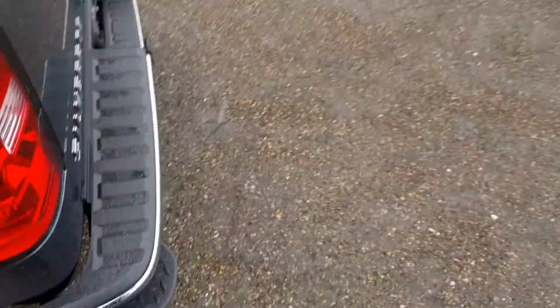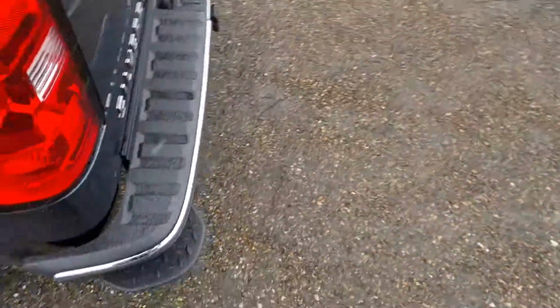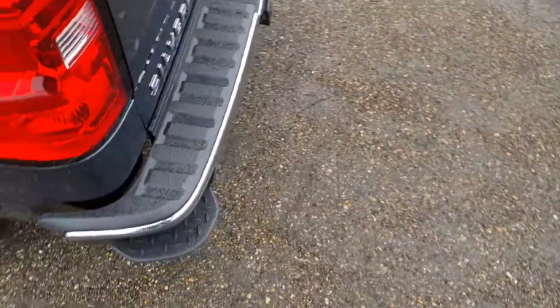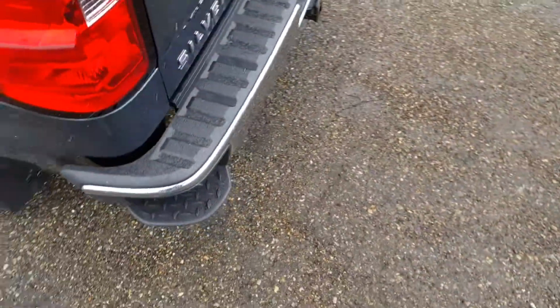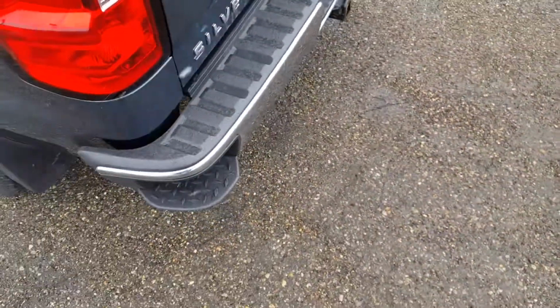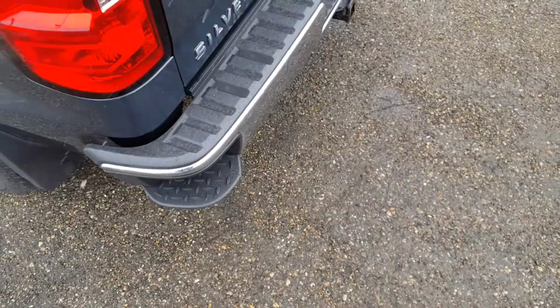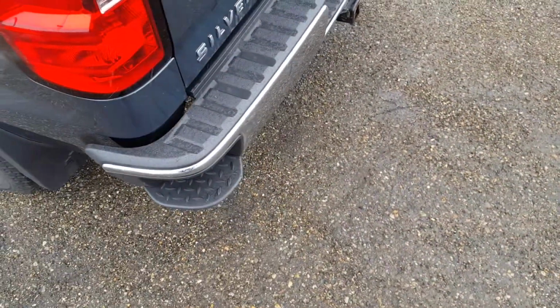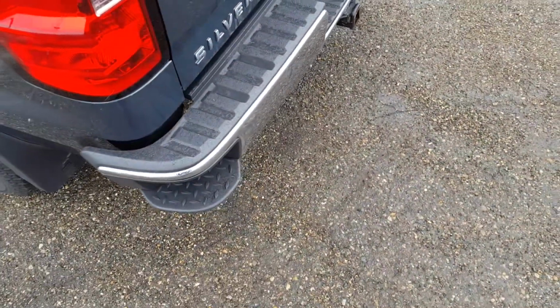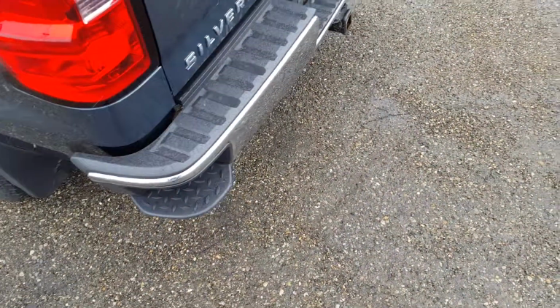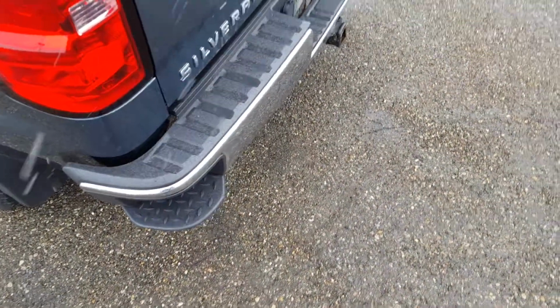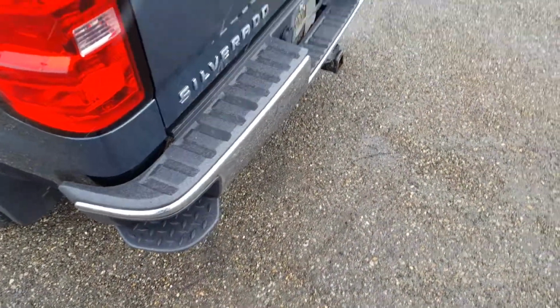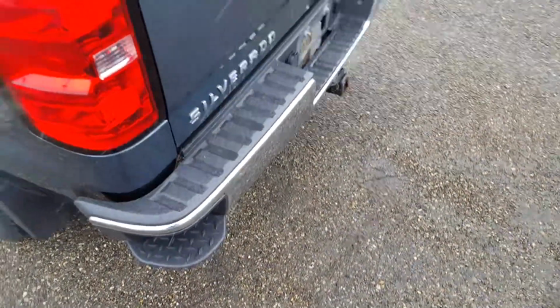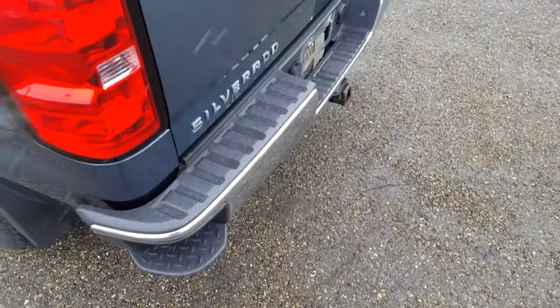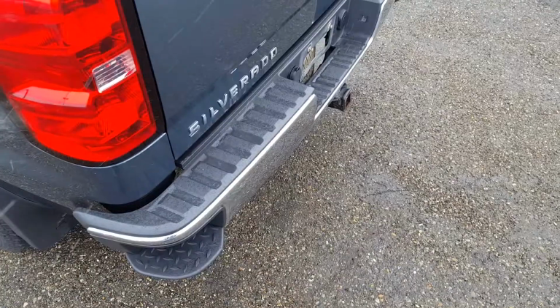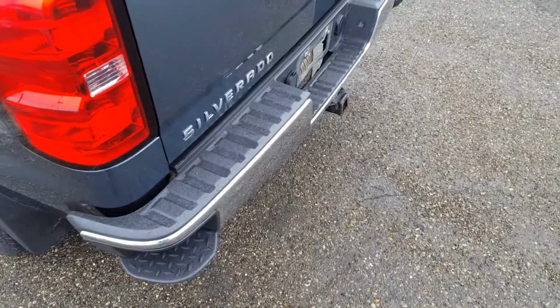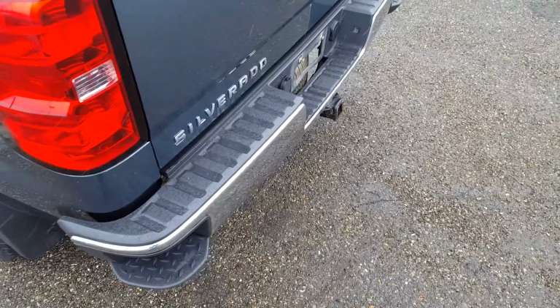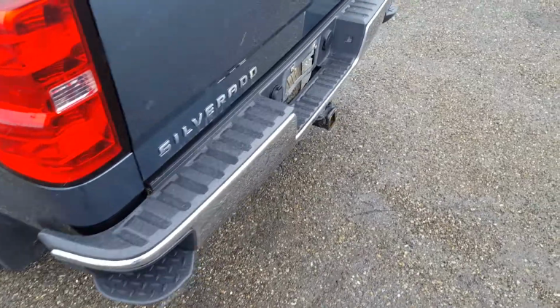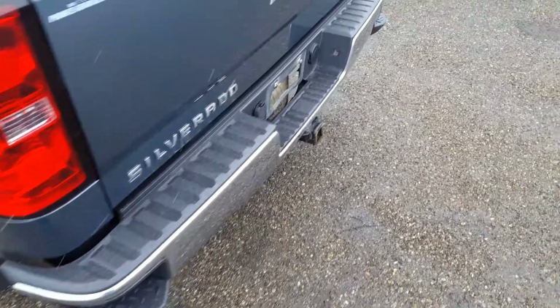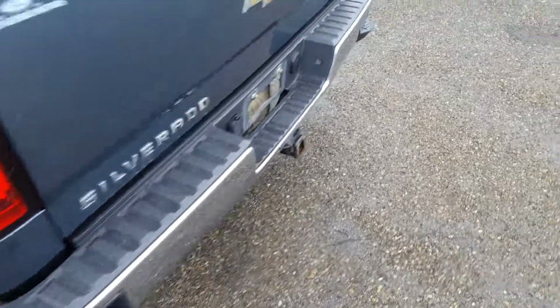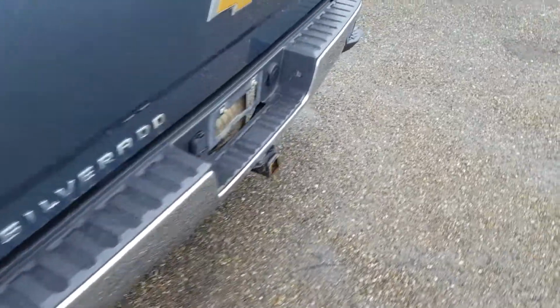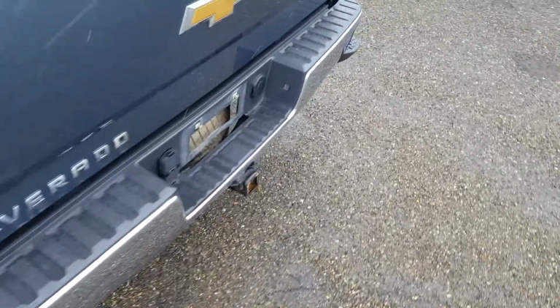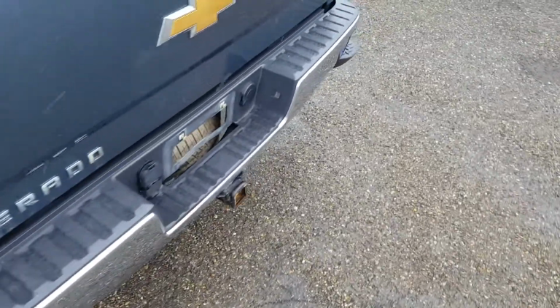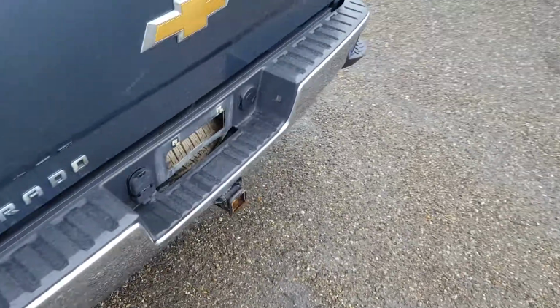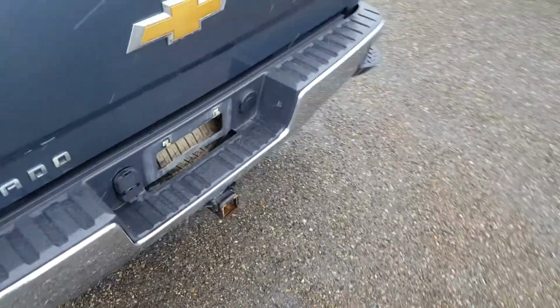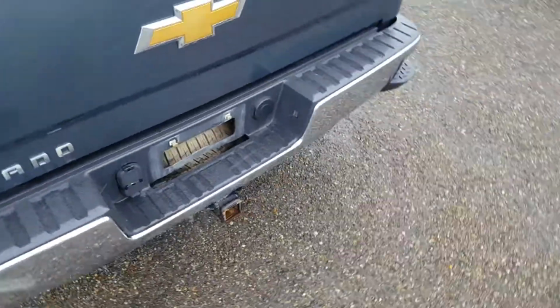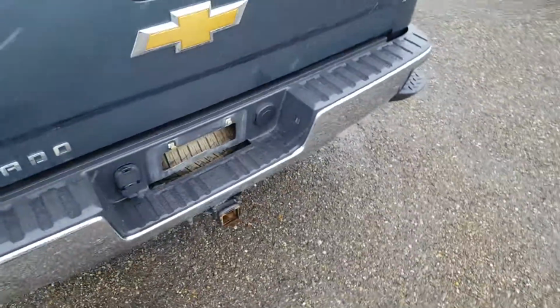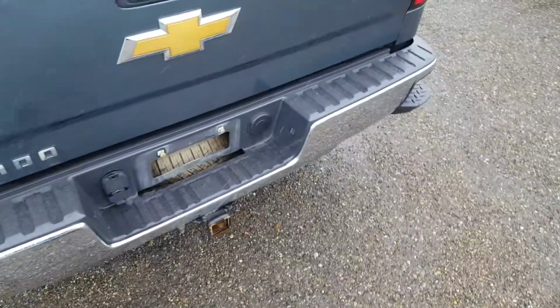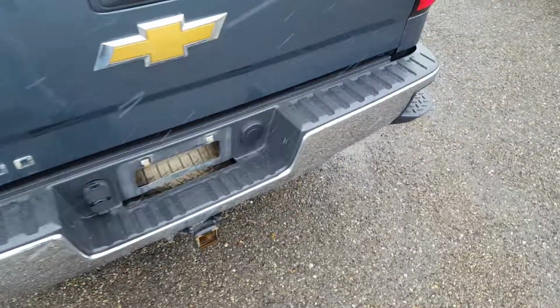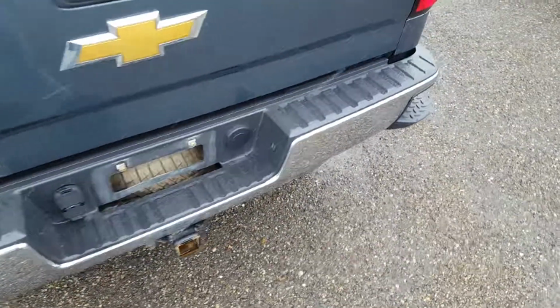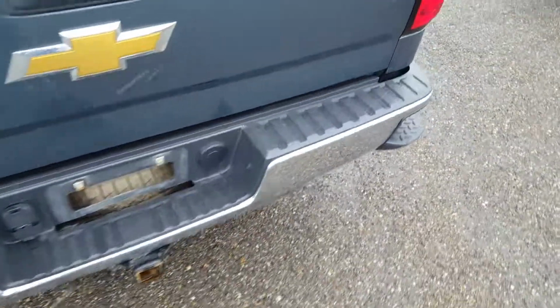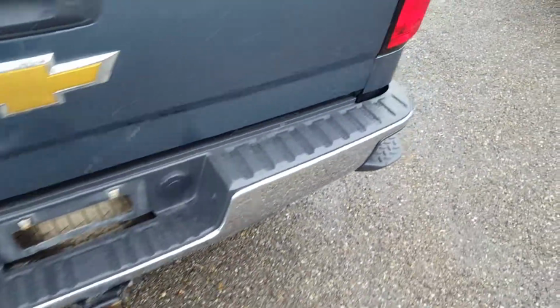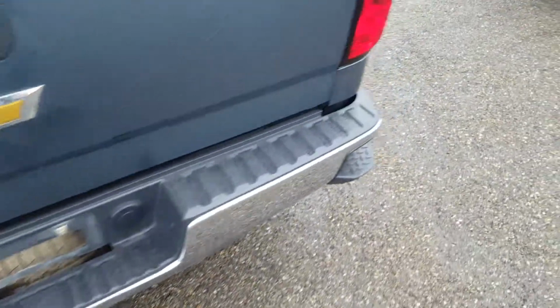There are tailgate step-ups to help you get up and down, and at the bottom there's a complete trailer tow package.